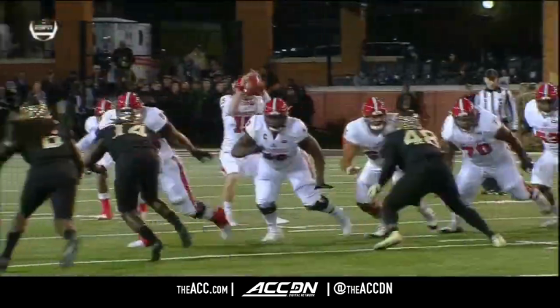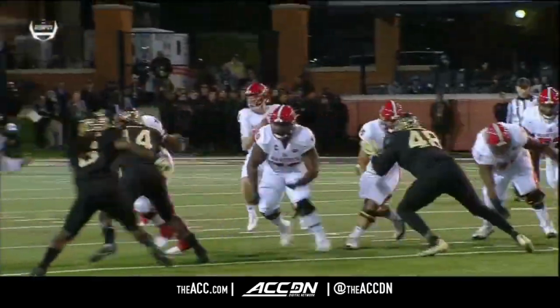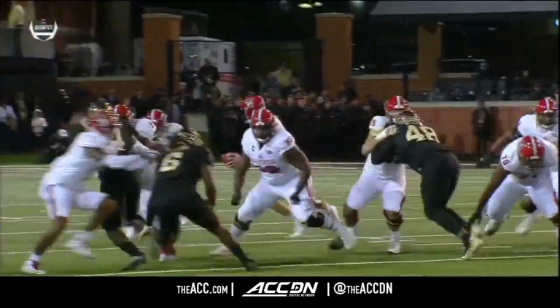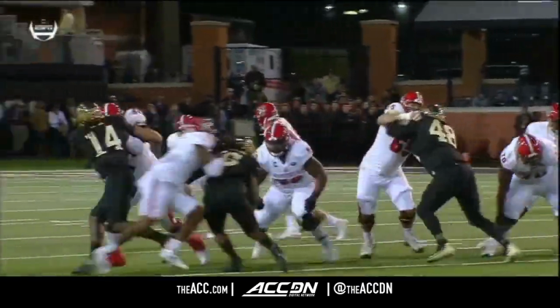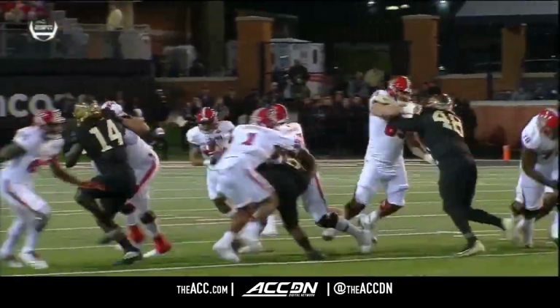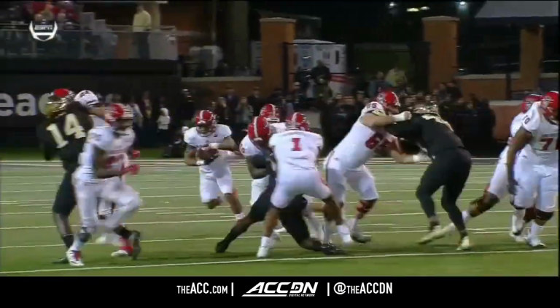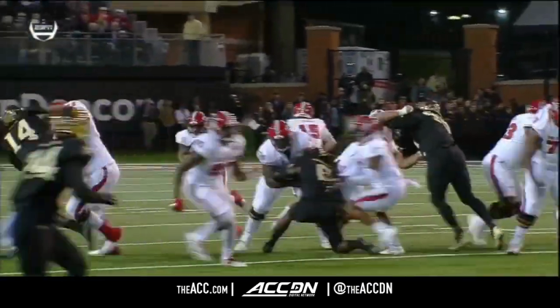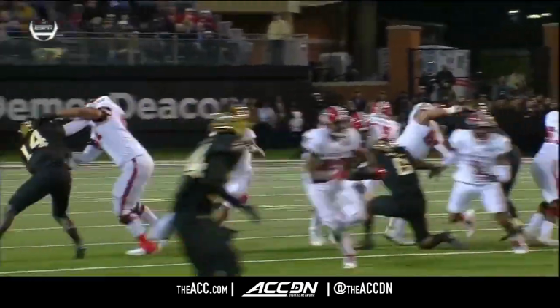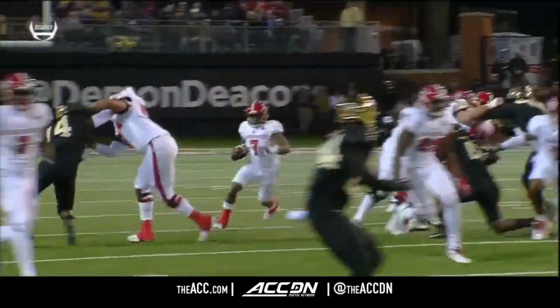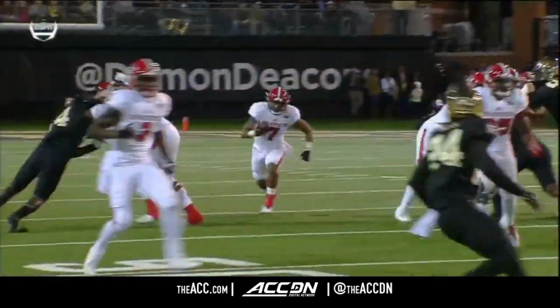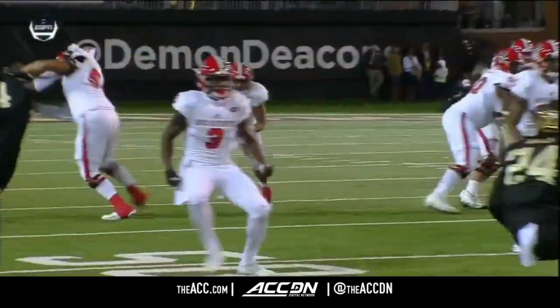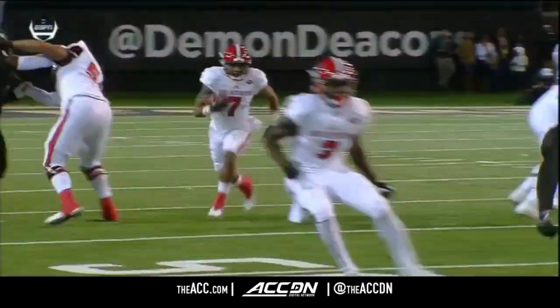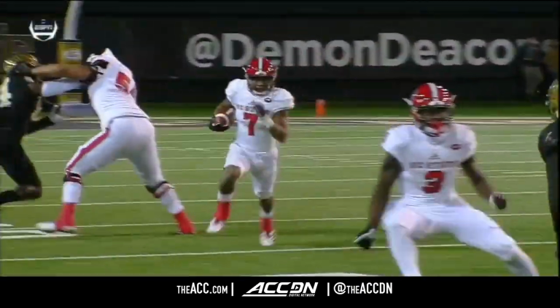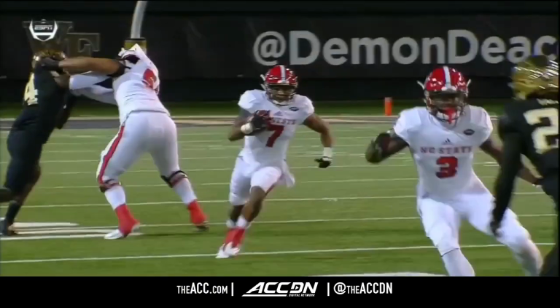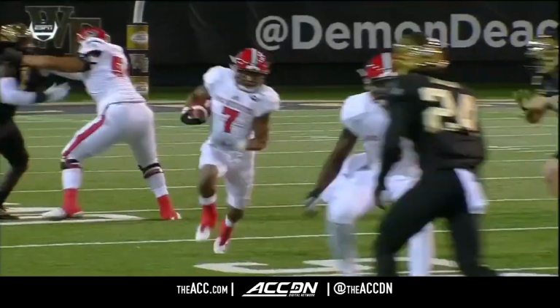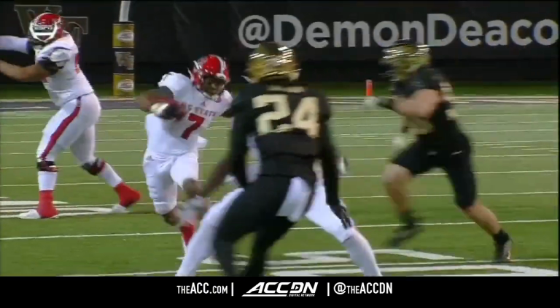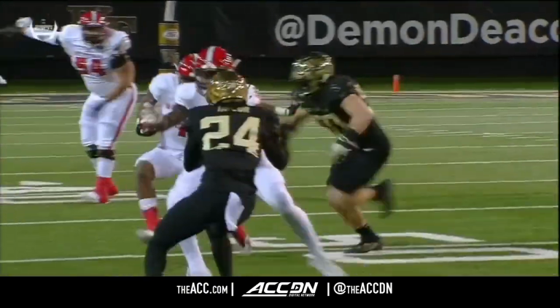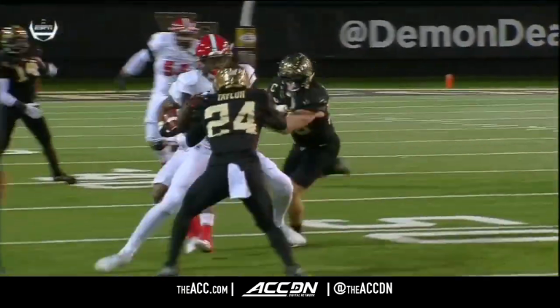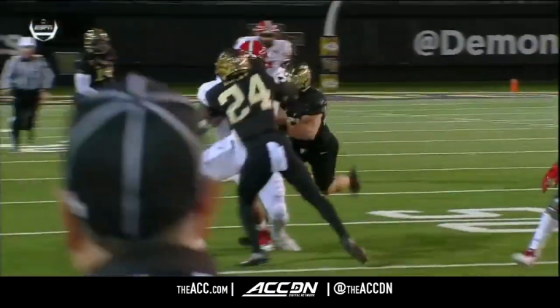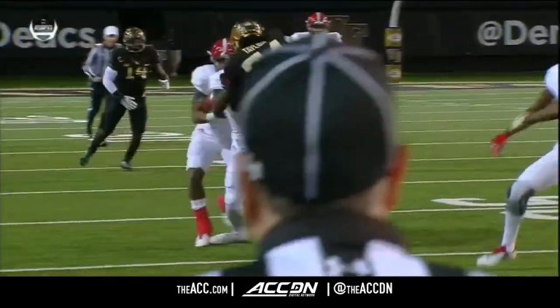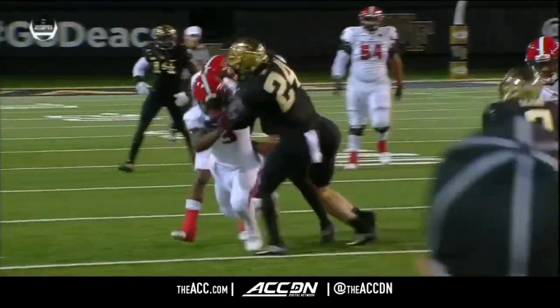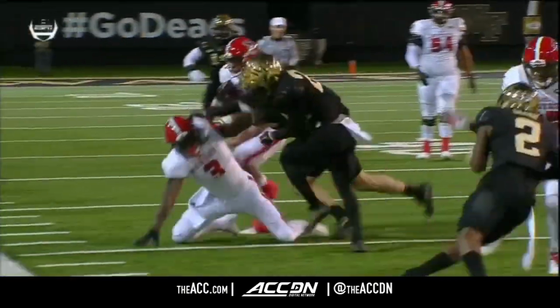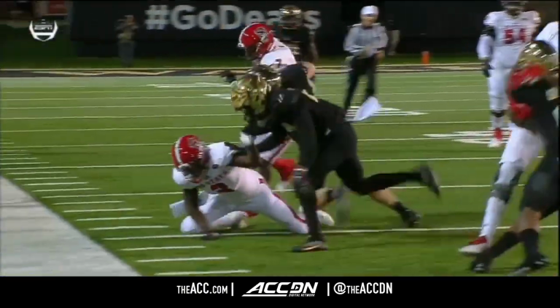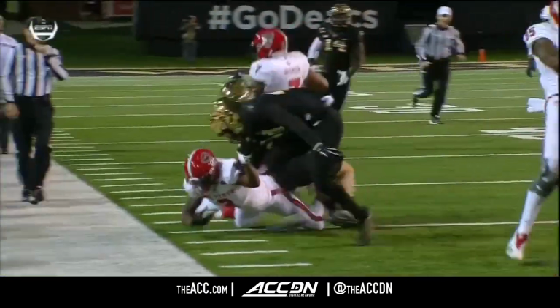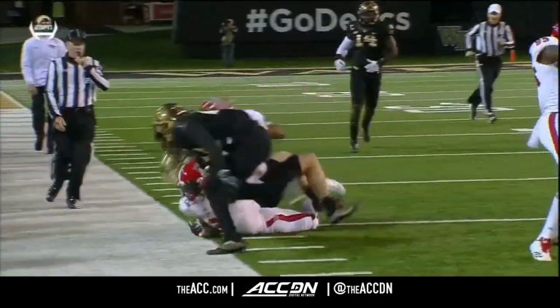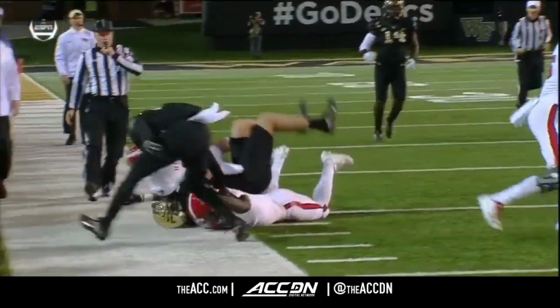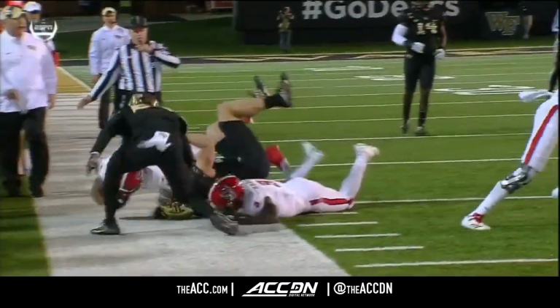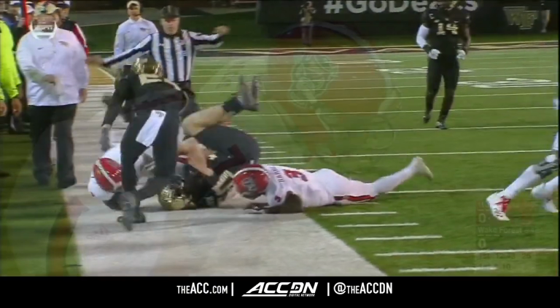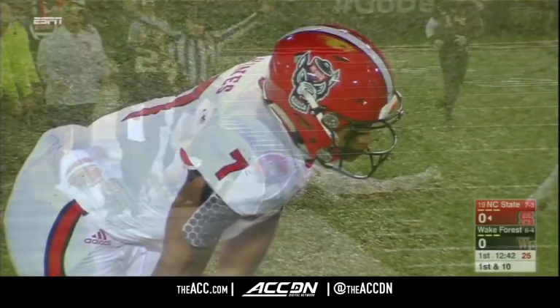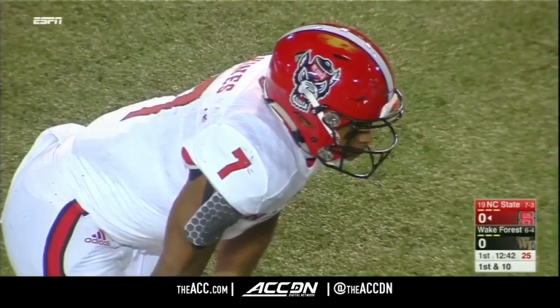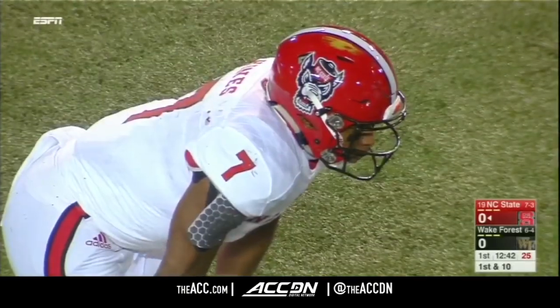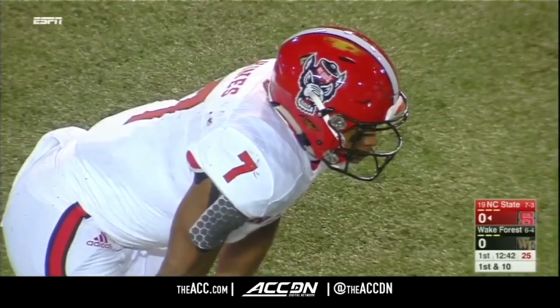Right here by the left tackle, left guard — Adams, Tony Adams — creates a nice little crease and makes a play.